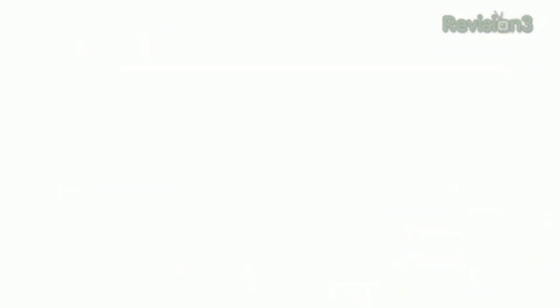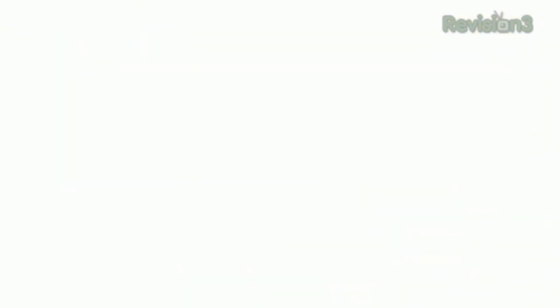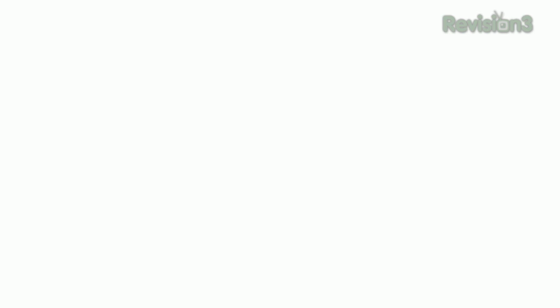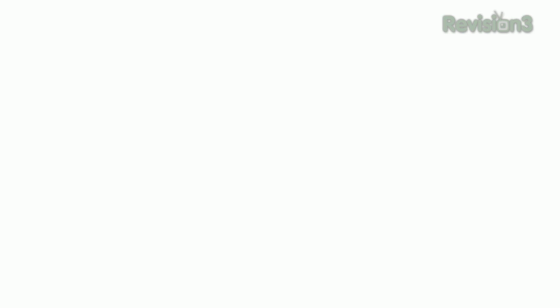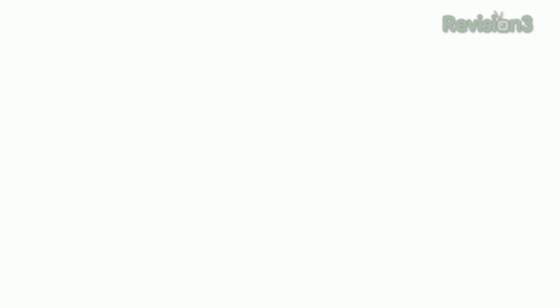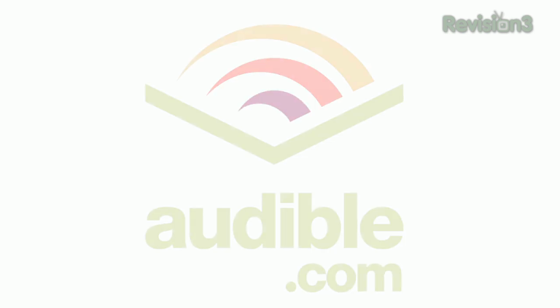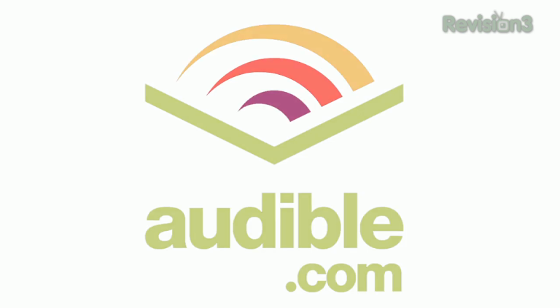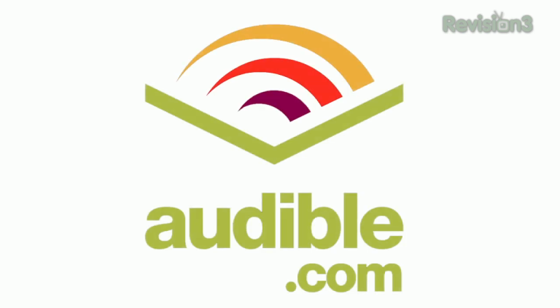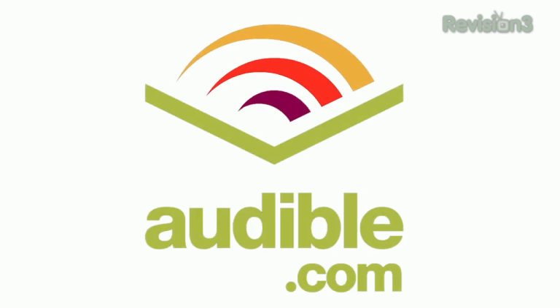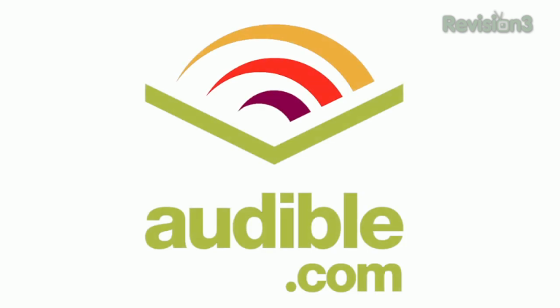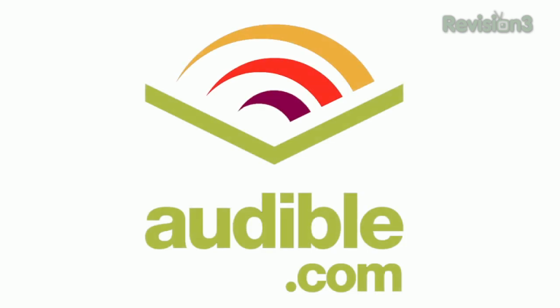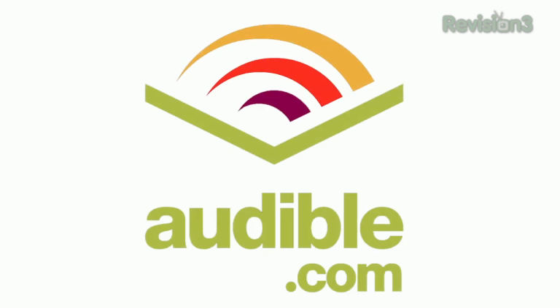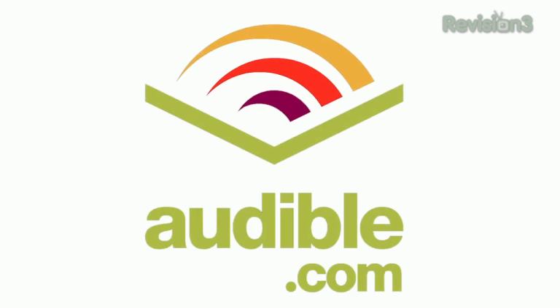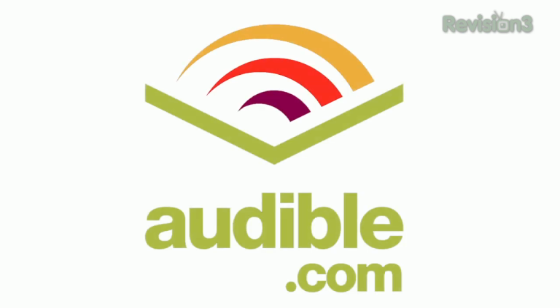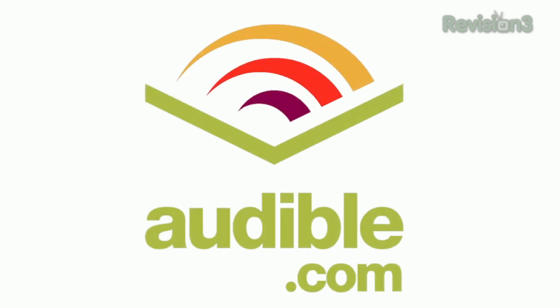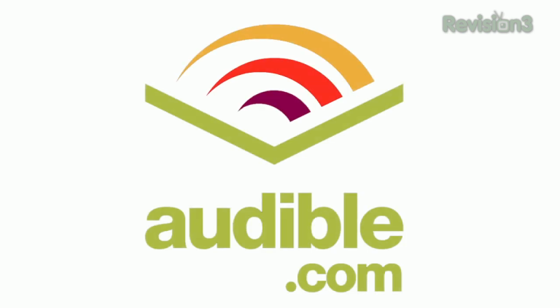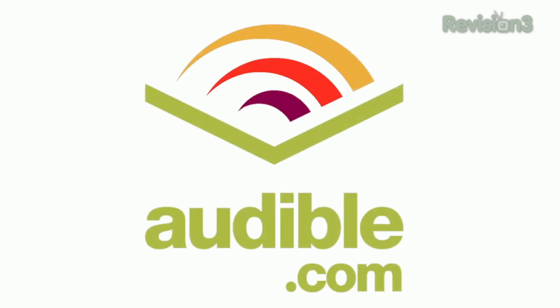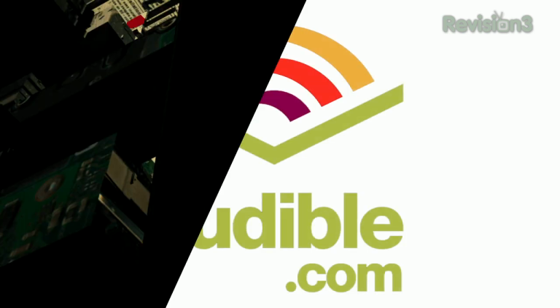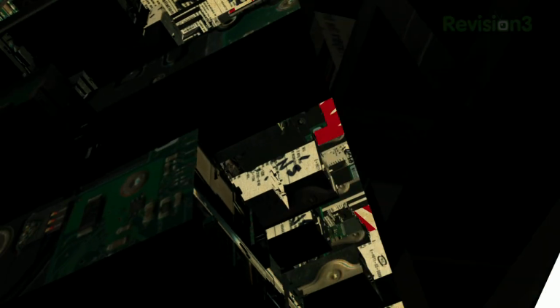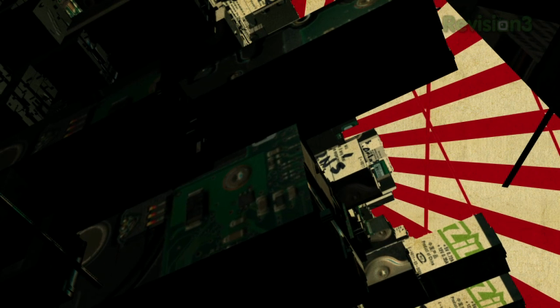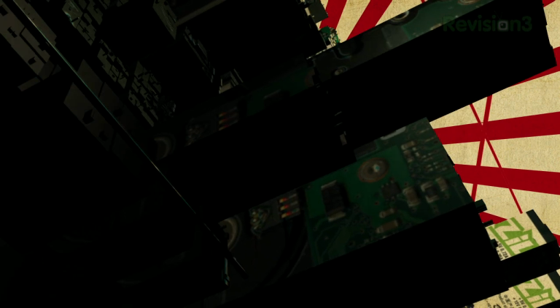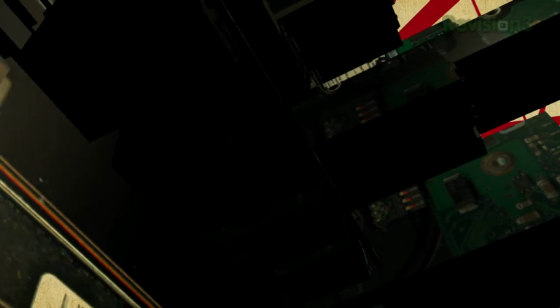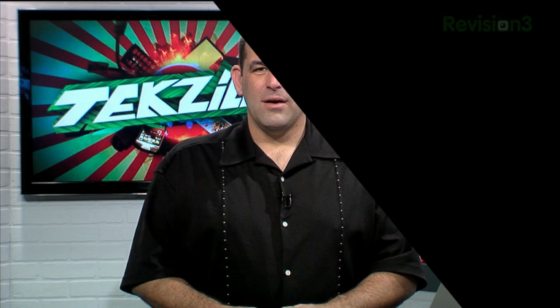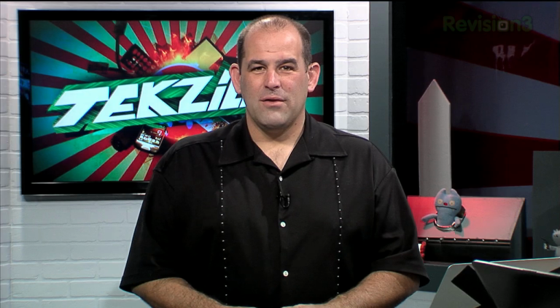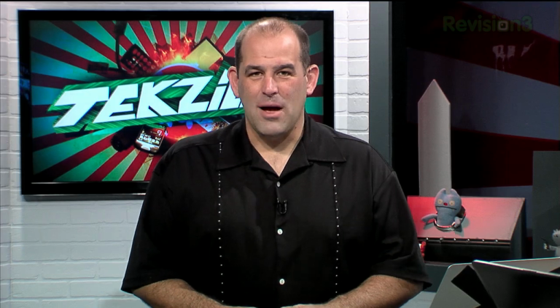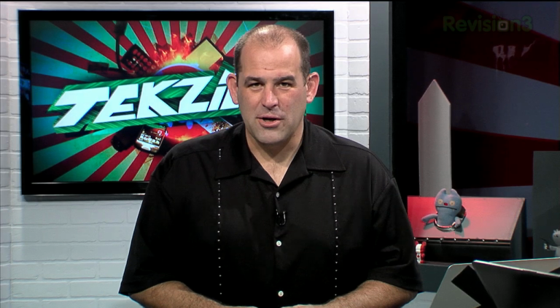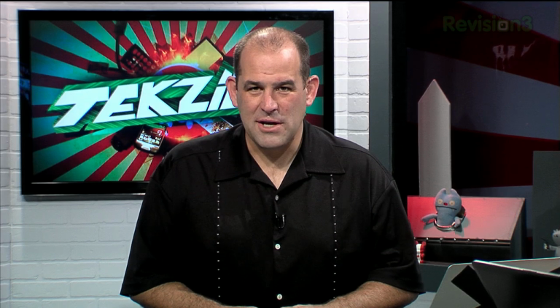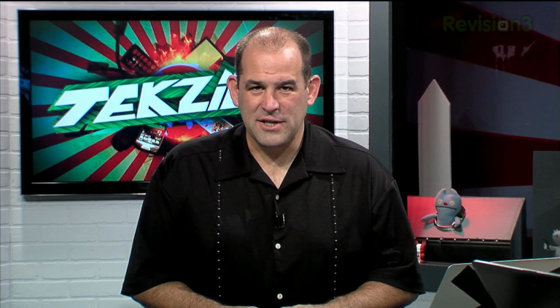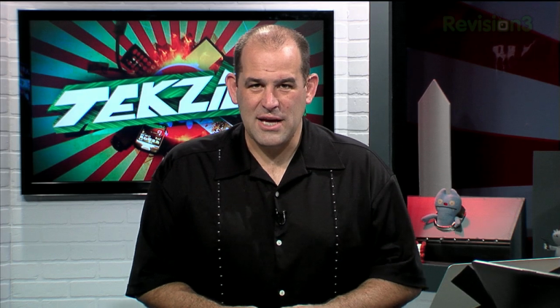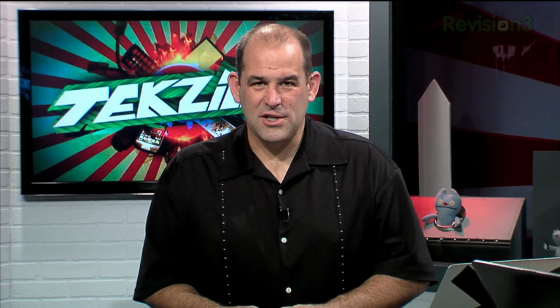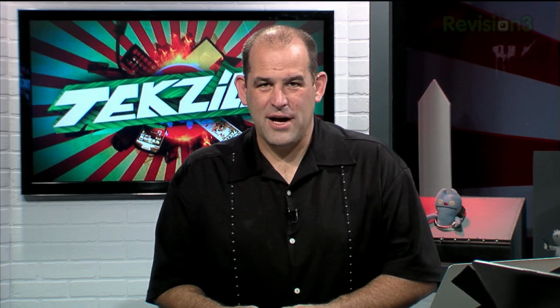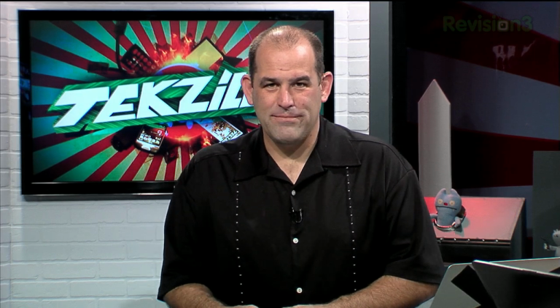This episode of Techzilla is brought to you by Audible. Time to get our HD Nation on.